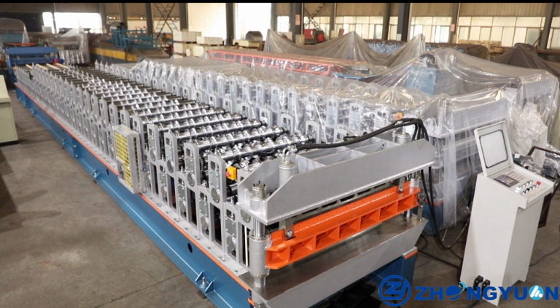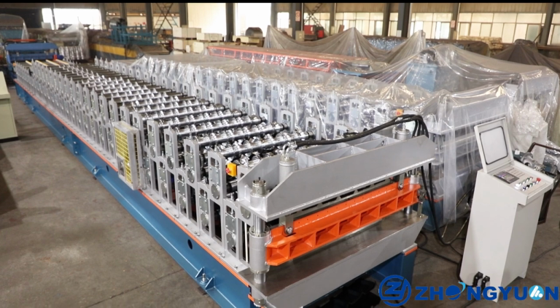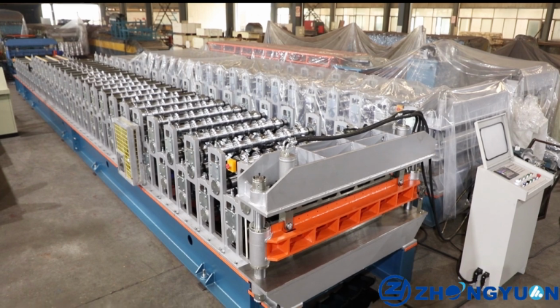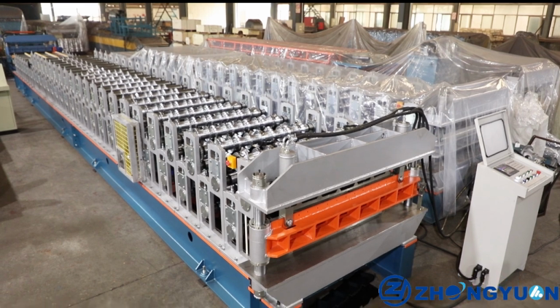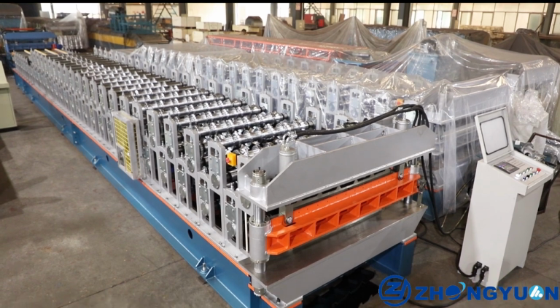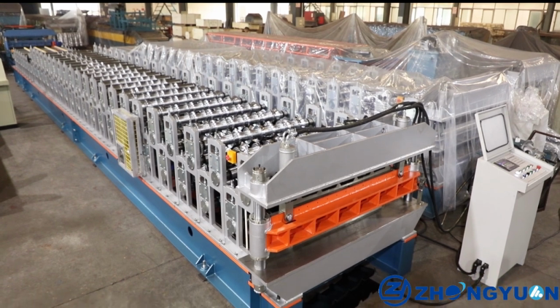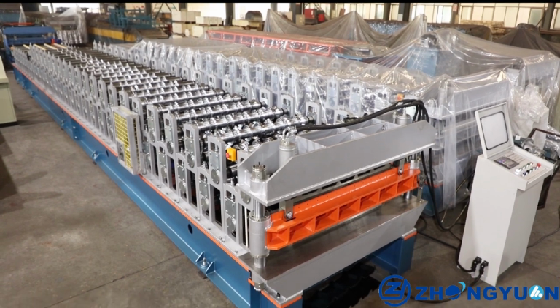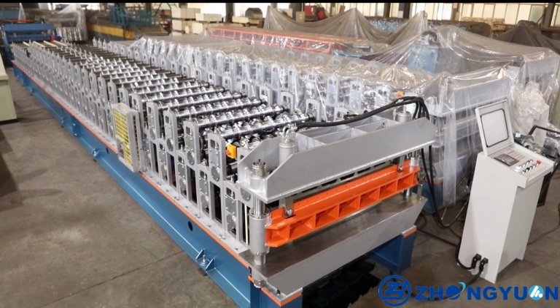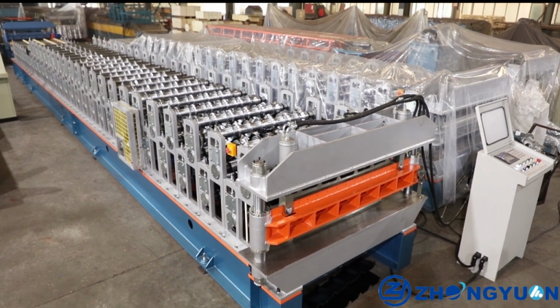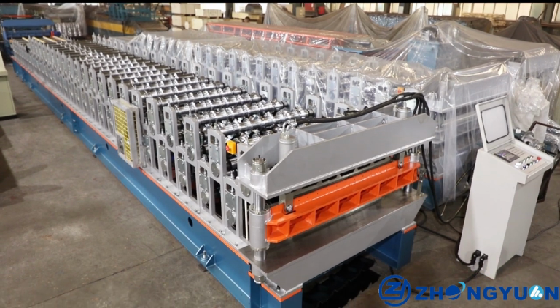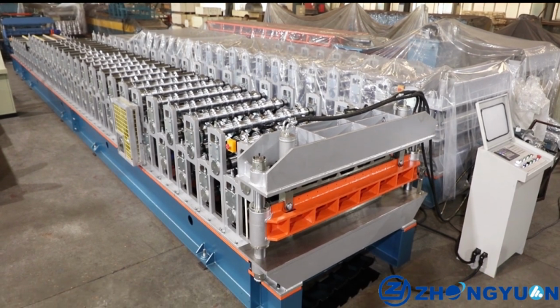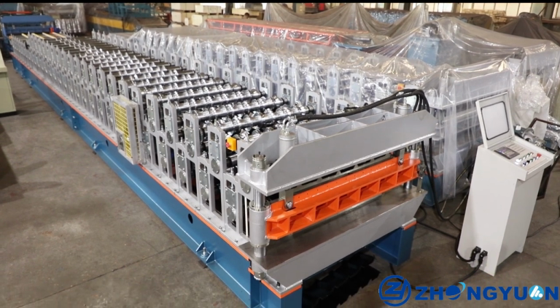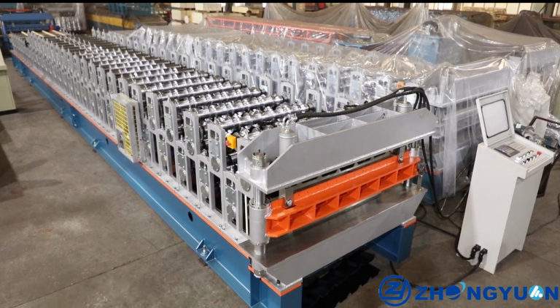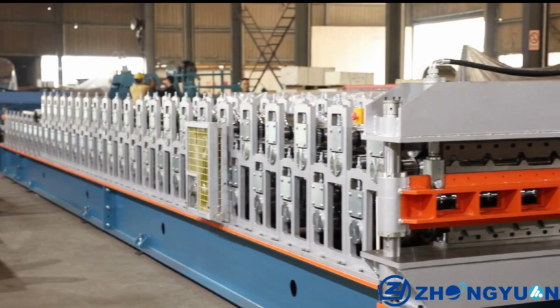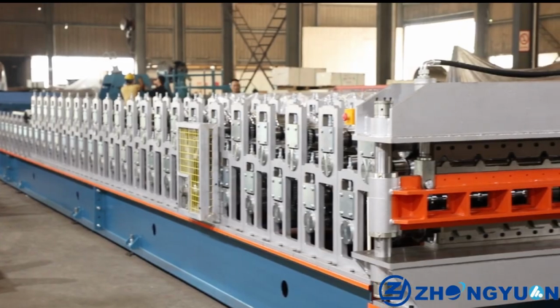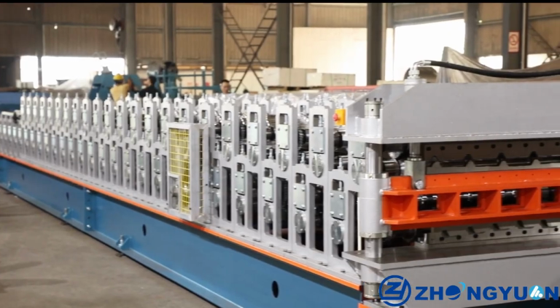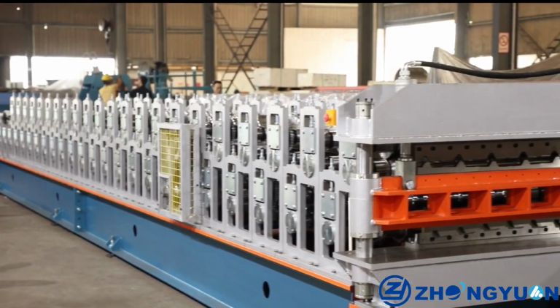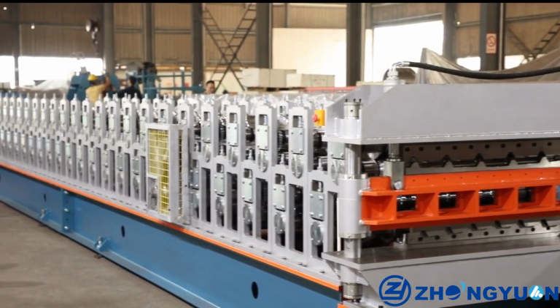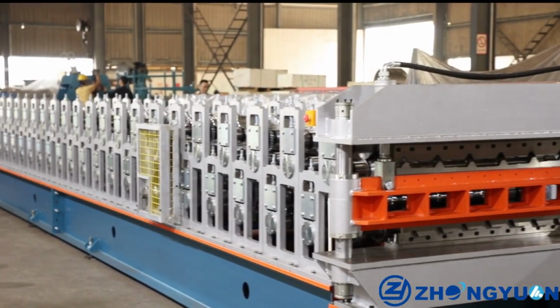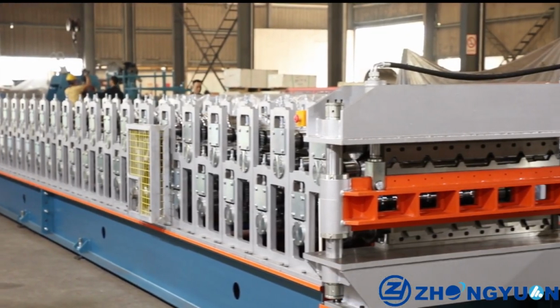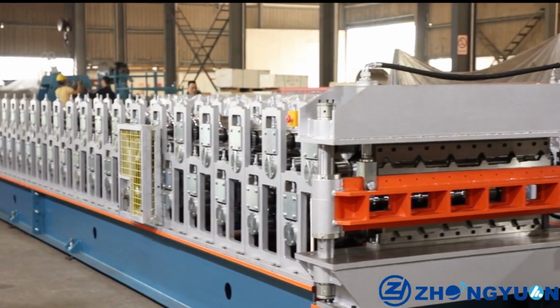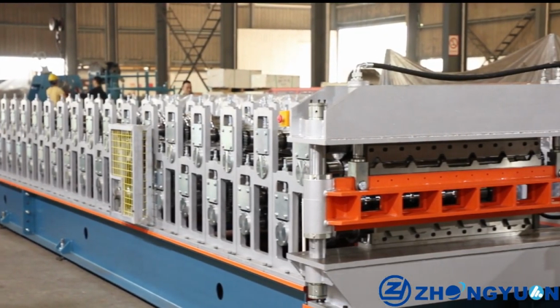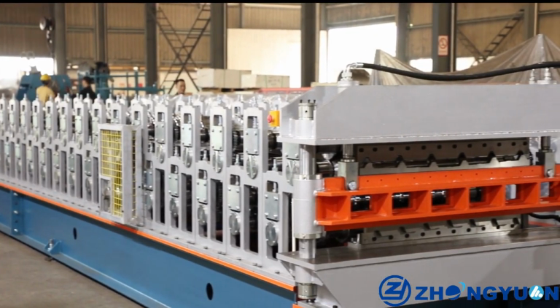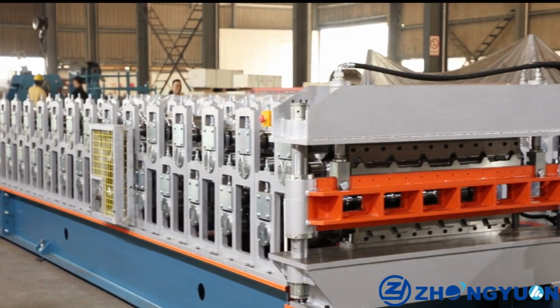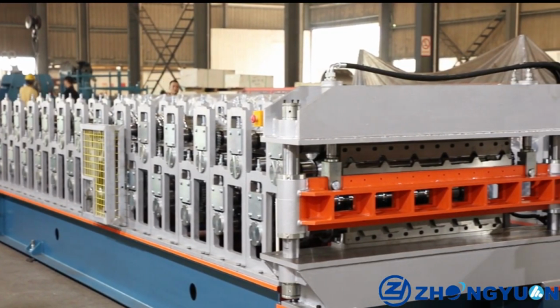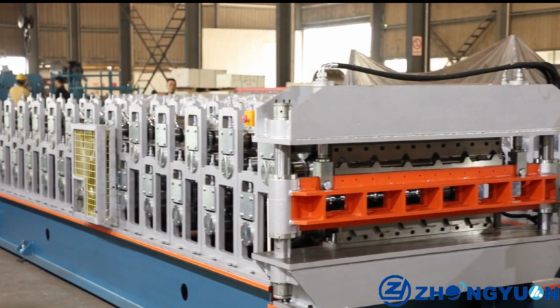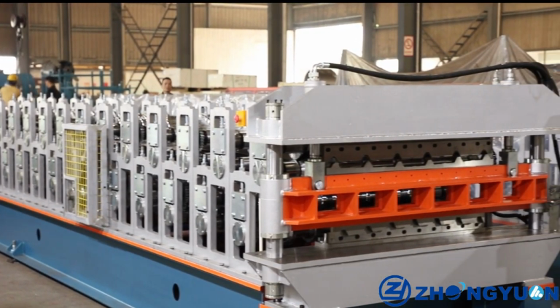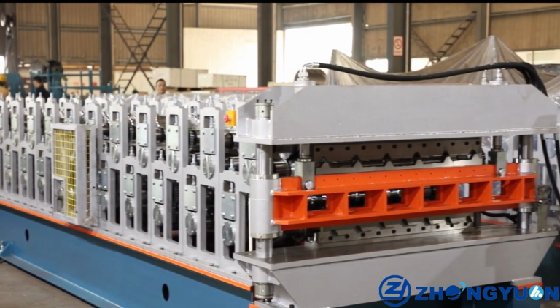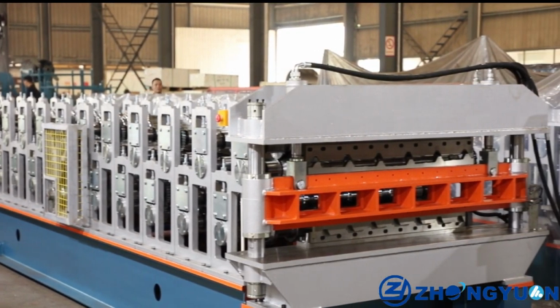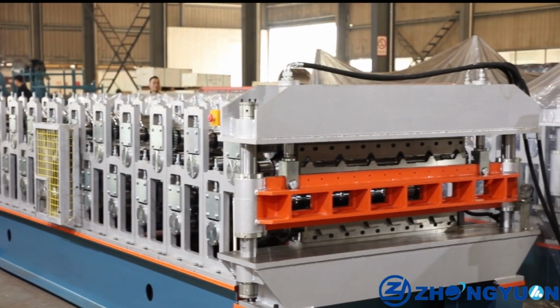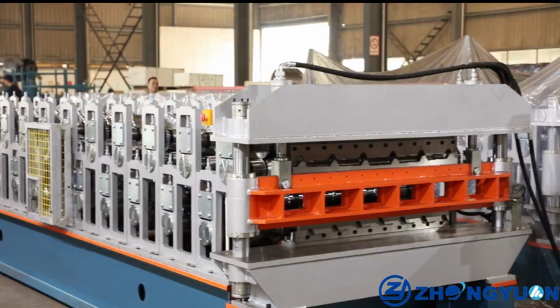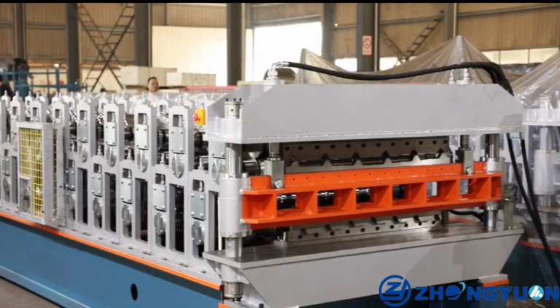Double Lay Roll Forming Machine. This machine has the following advantages.